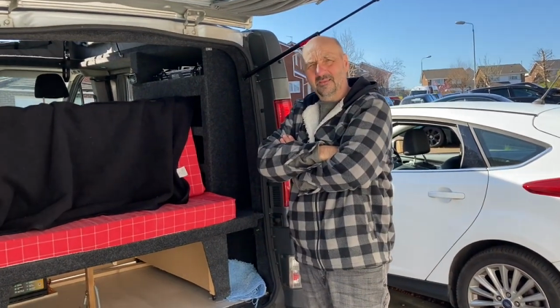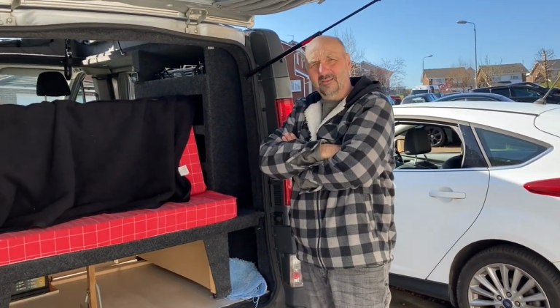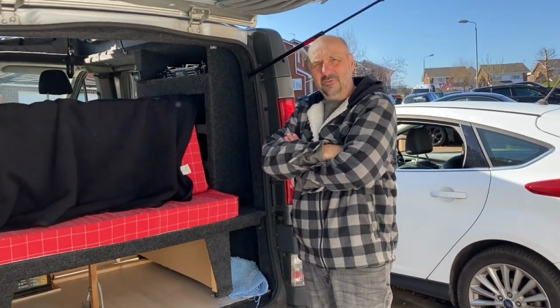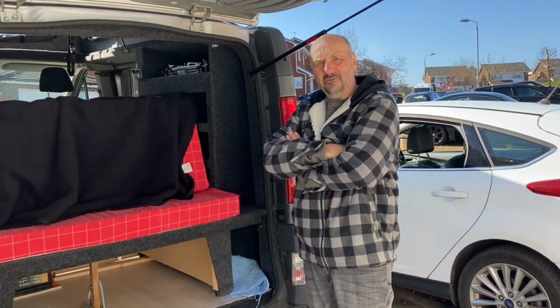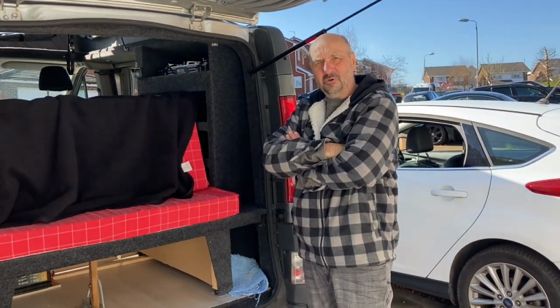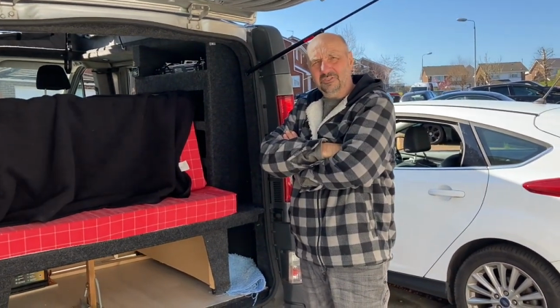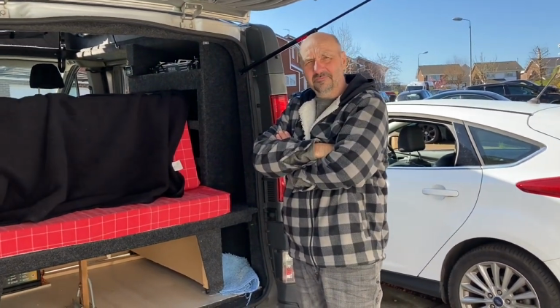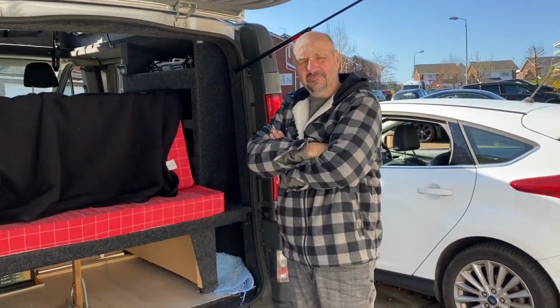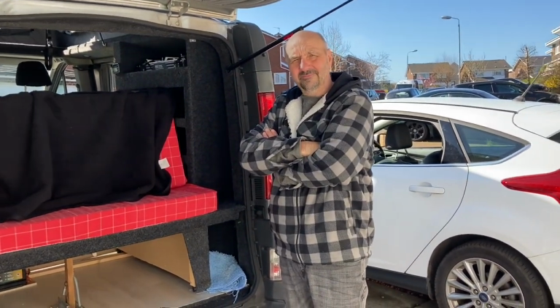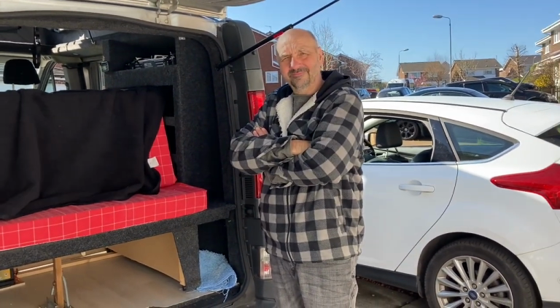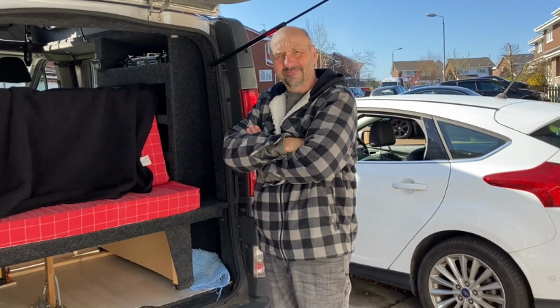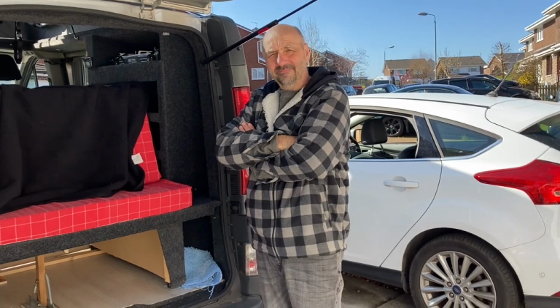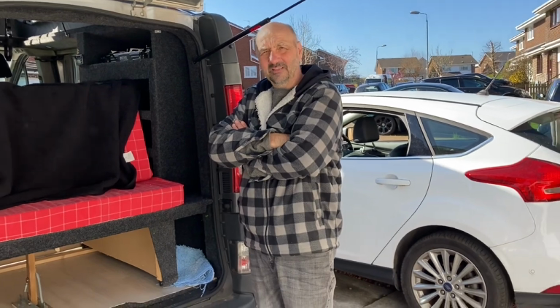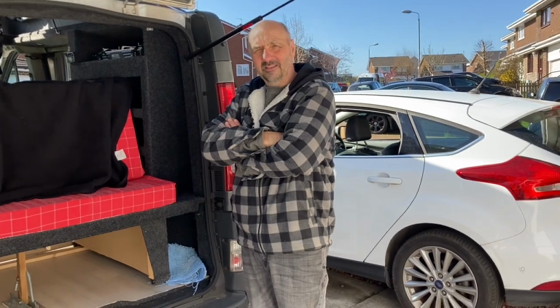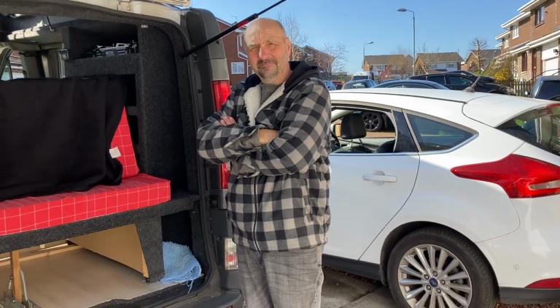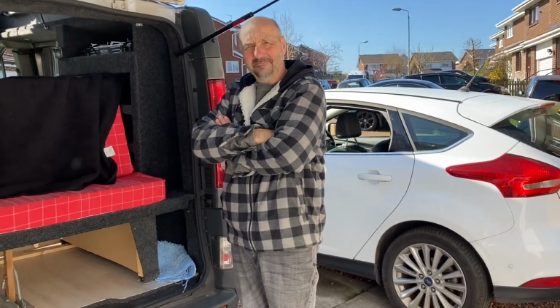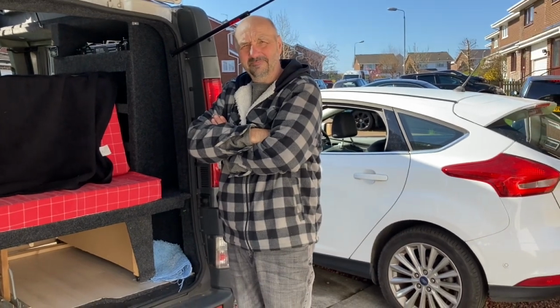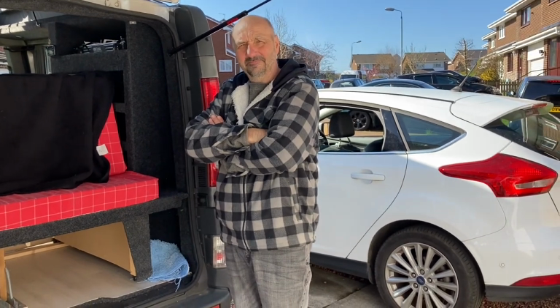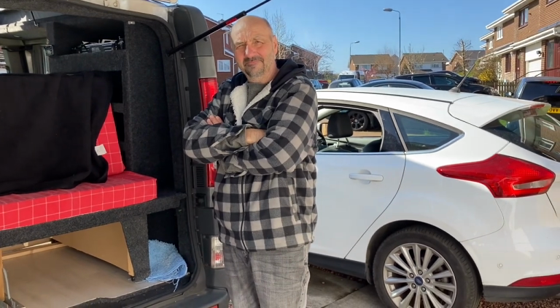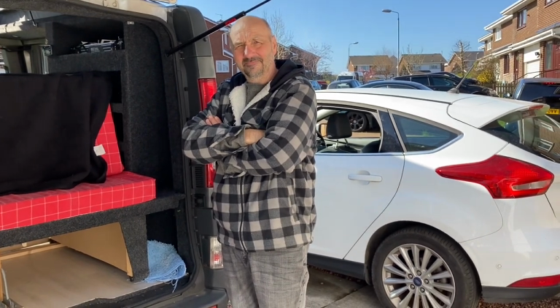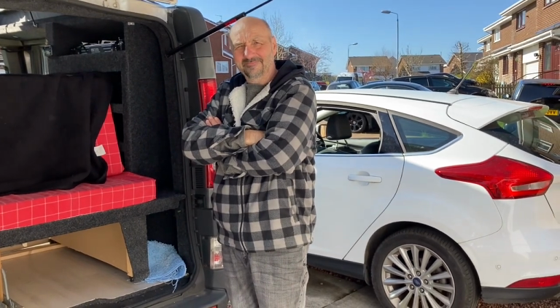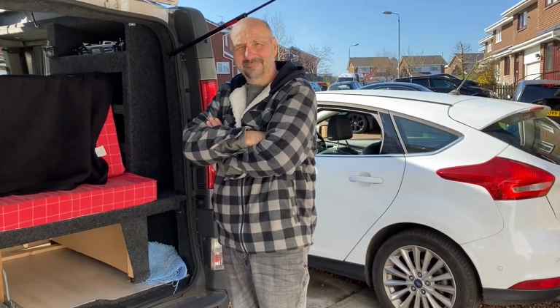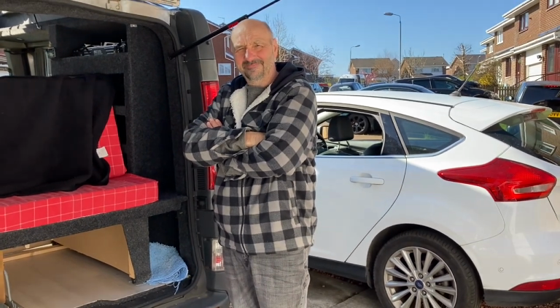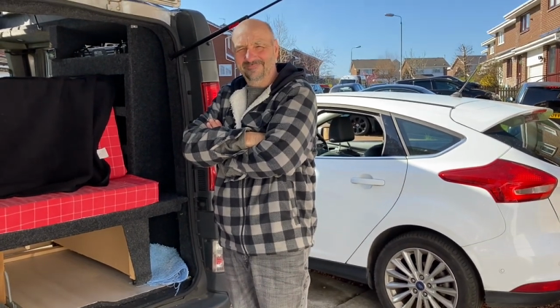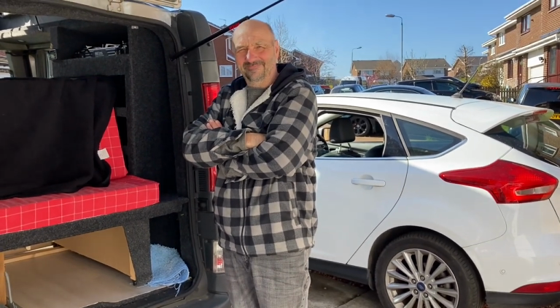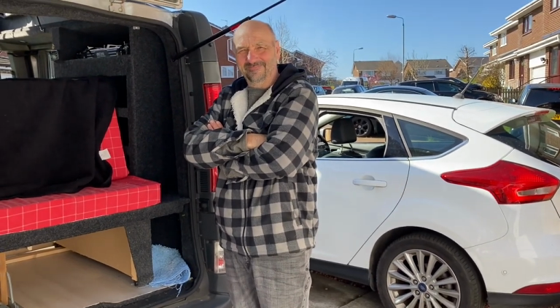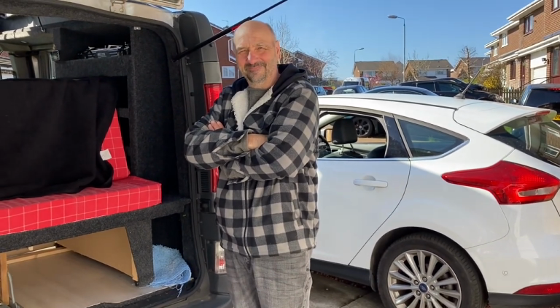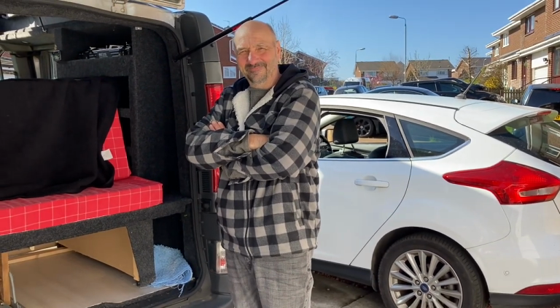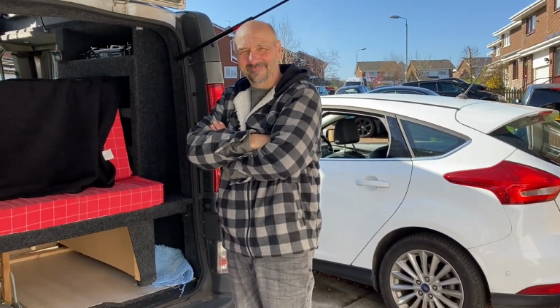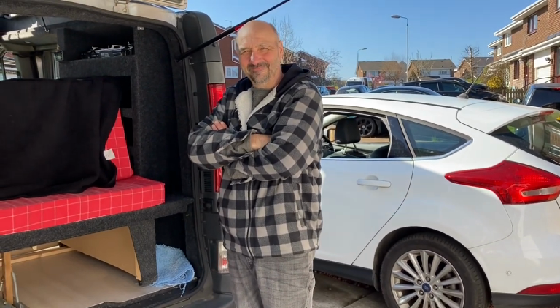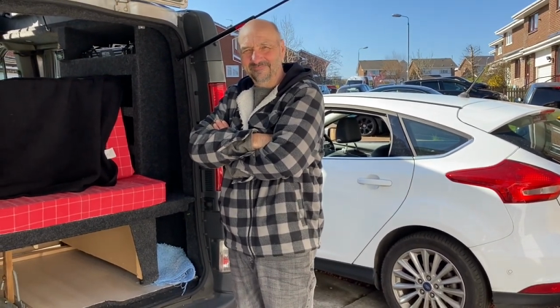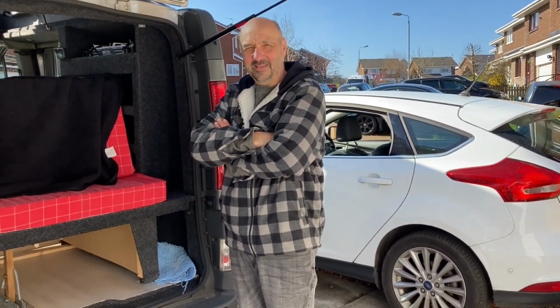Well thanks for watching. See you later. Thanks for being there. Hope you enjoy it. Bye bye.